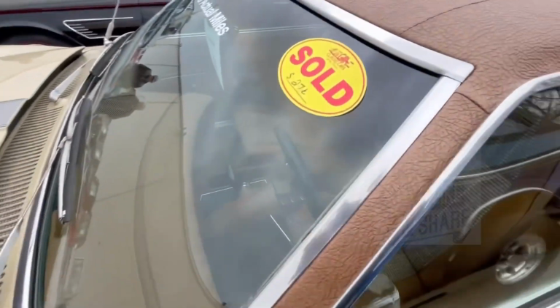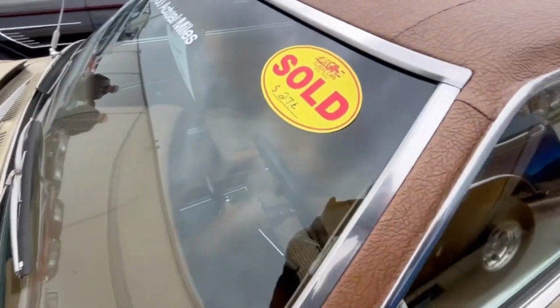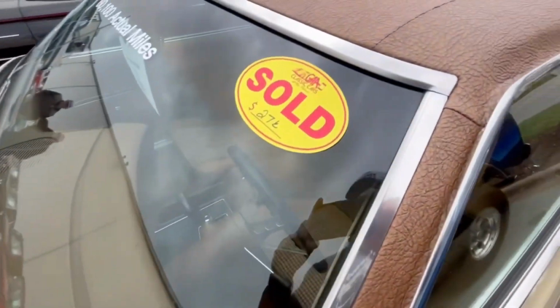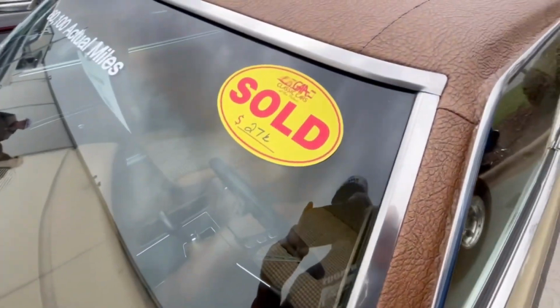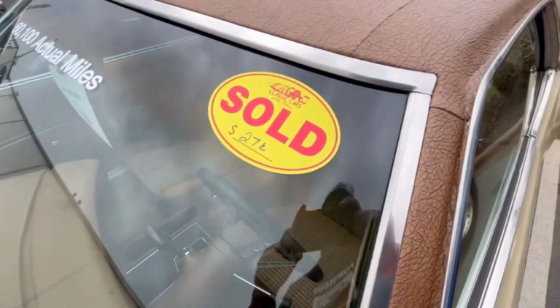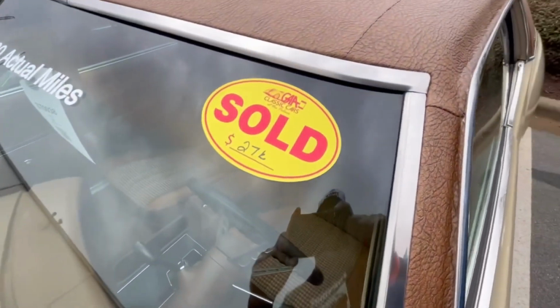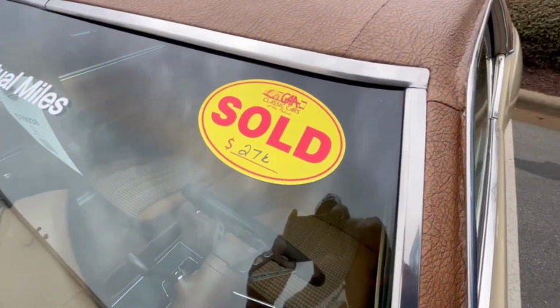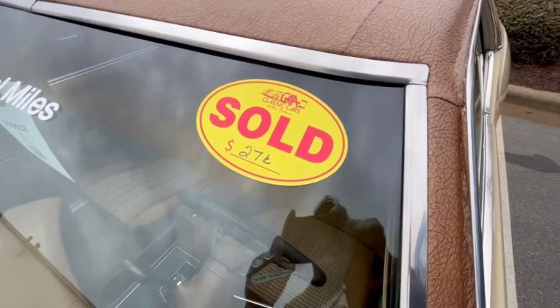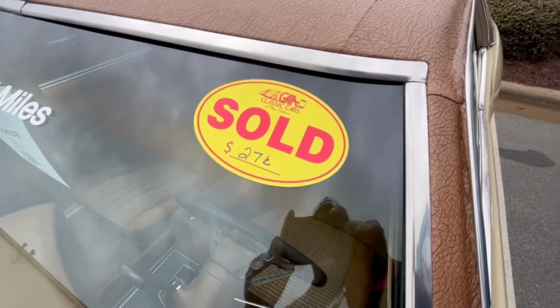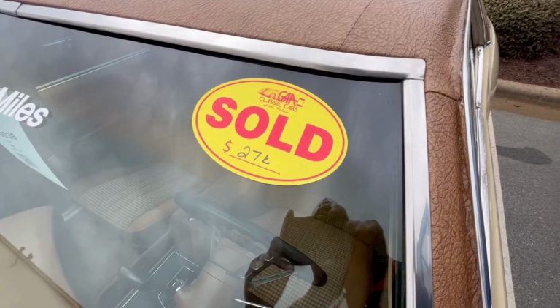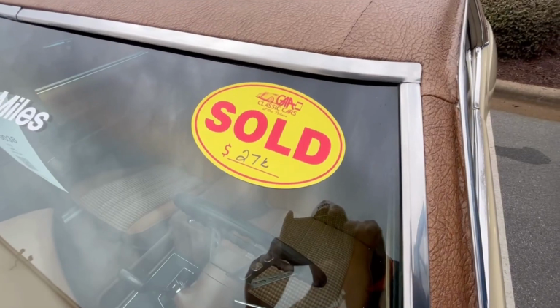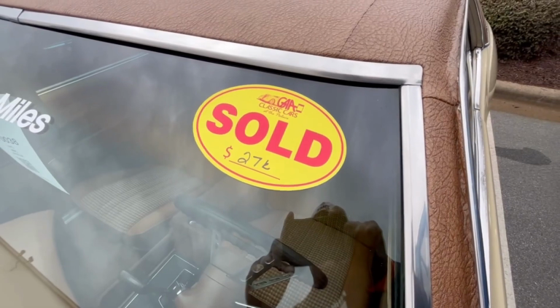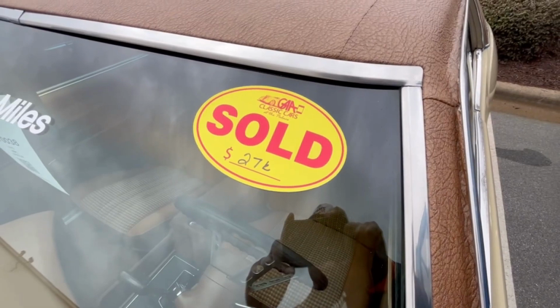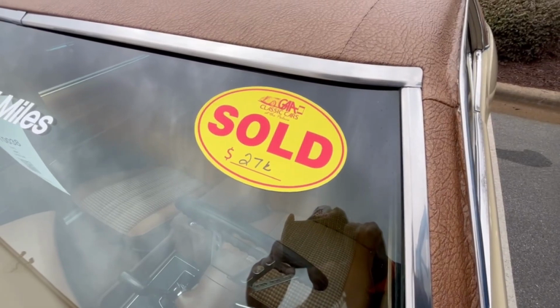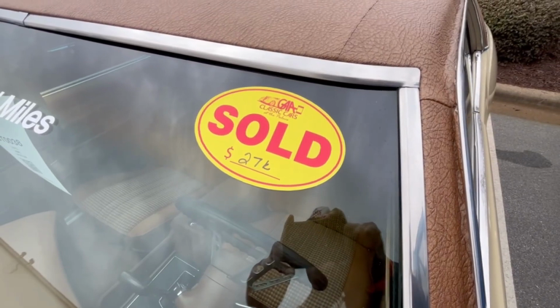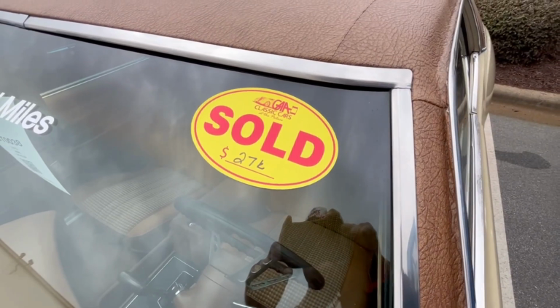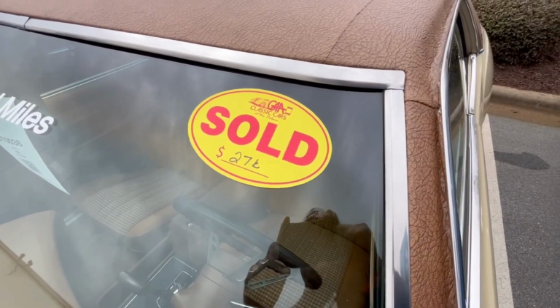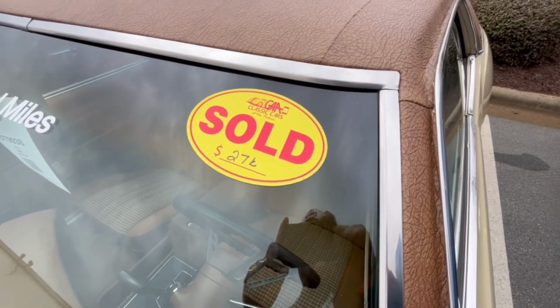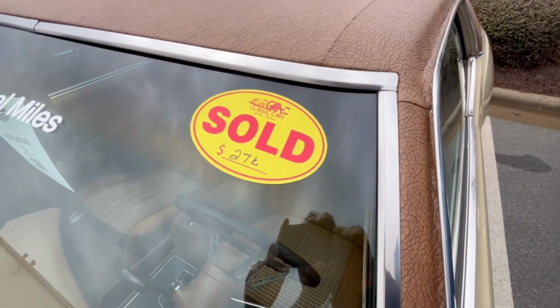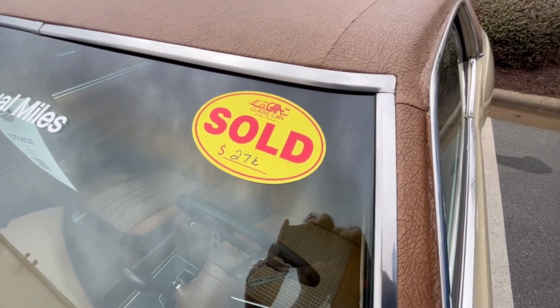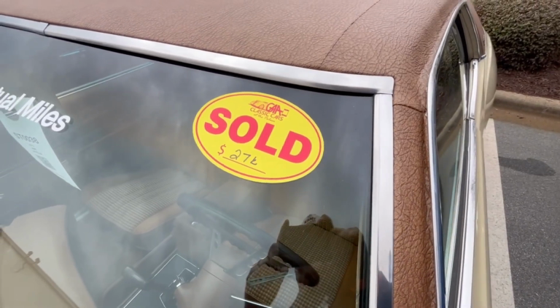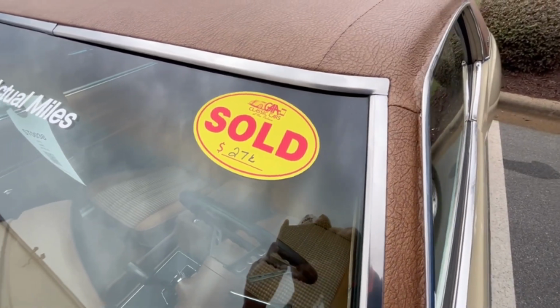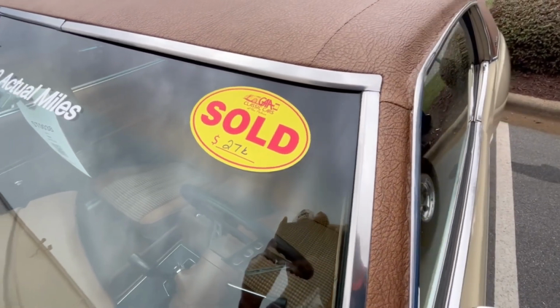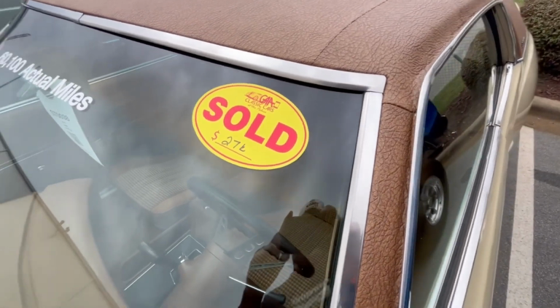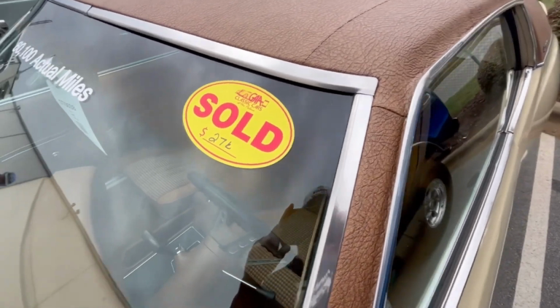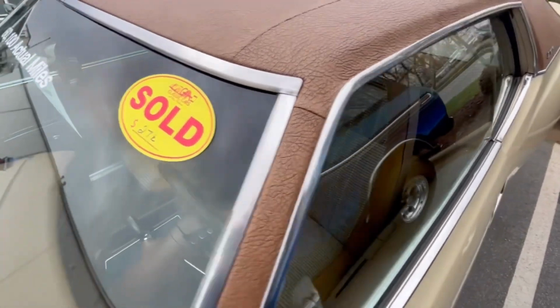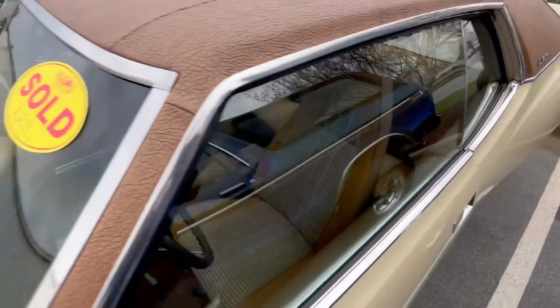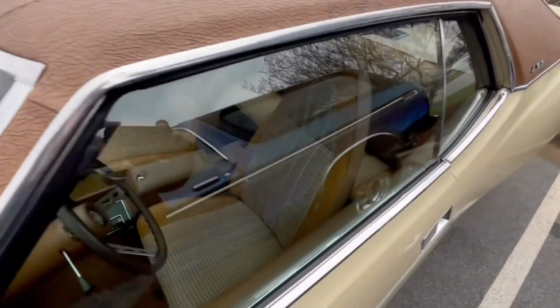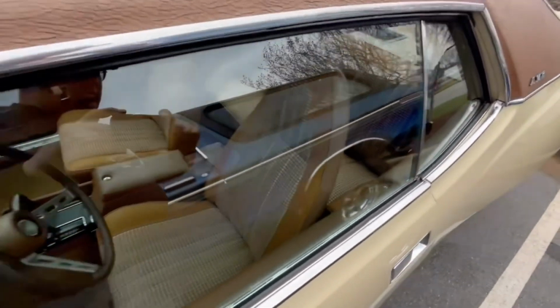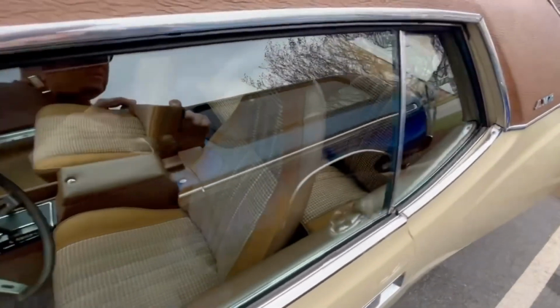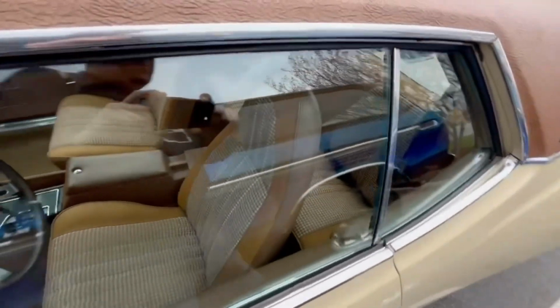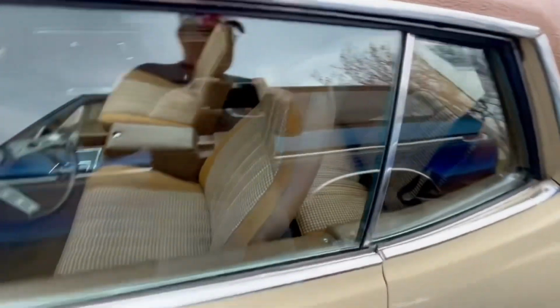Let's see what it sold for — did not sell. $27k was the high bid. It doesn't say sold, so I gotta go with that.